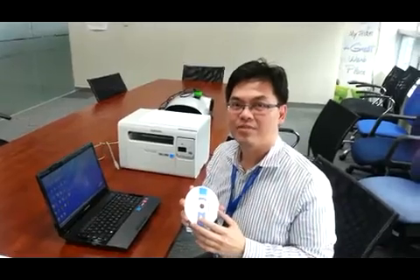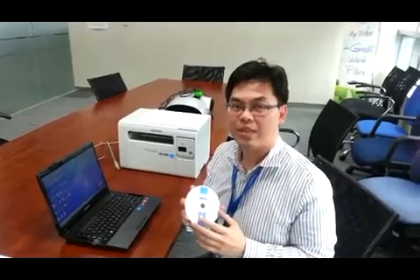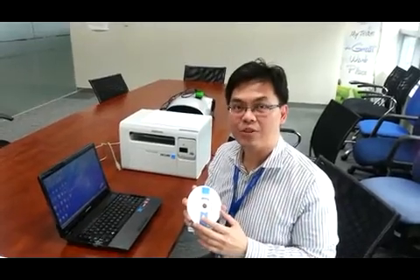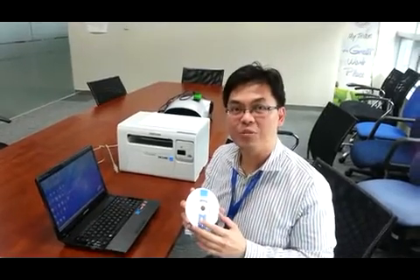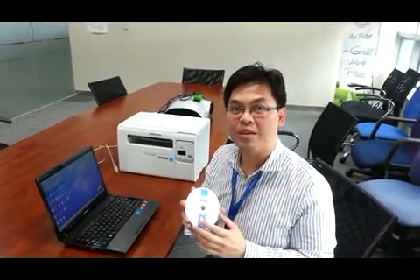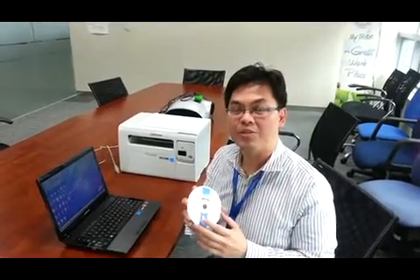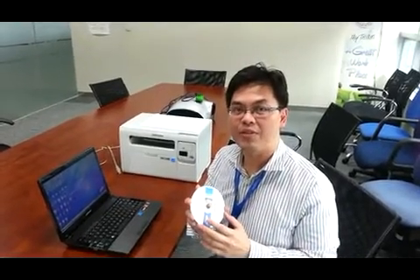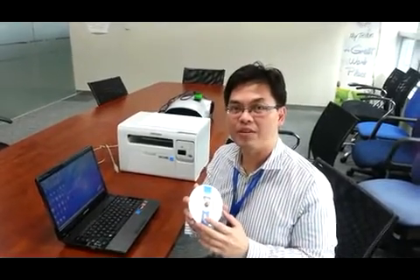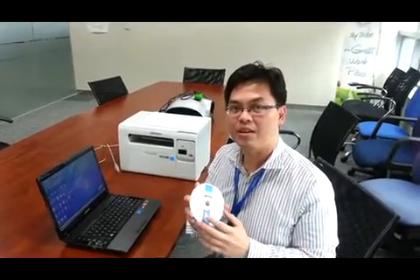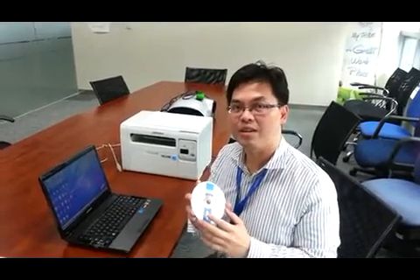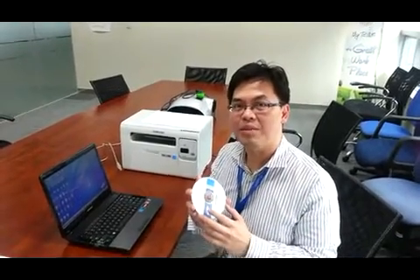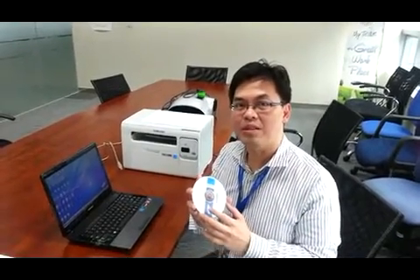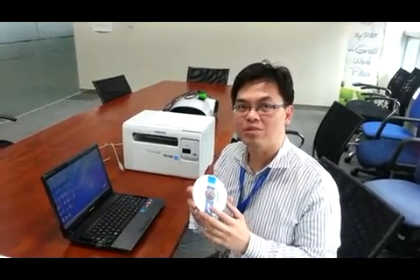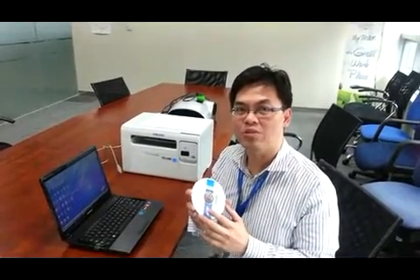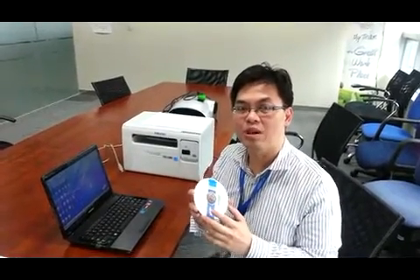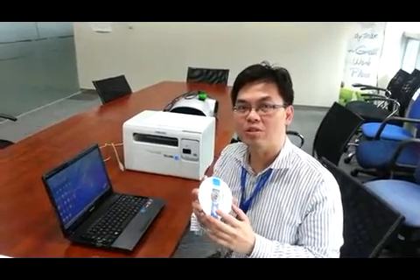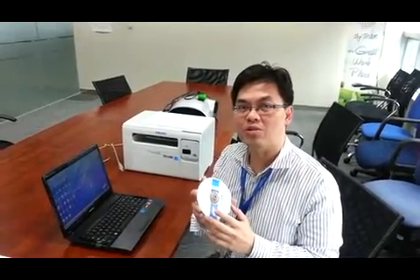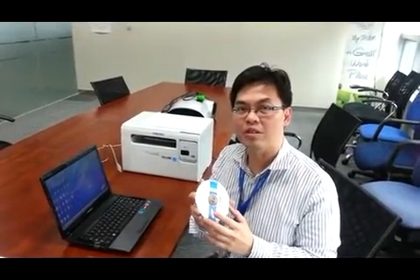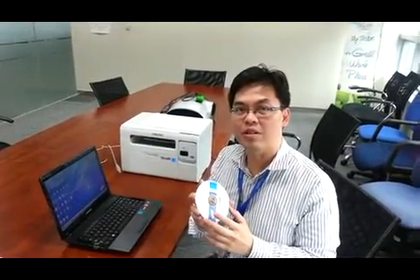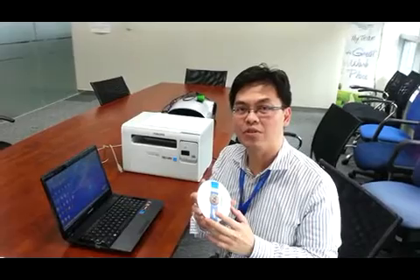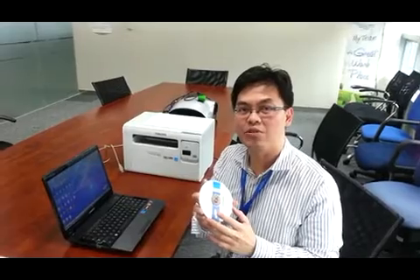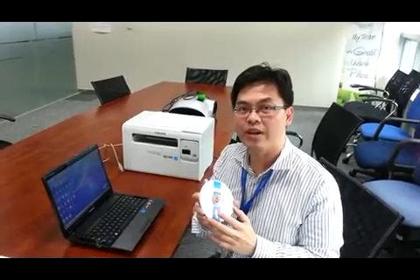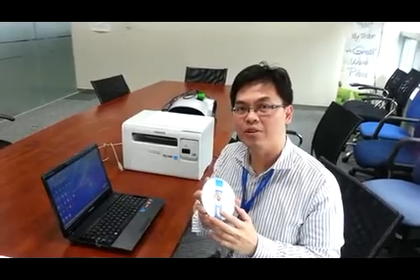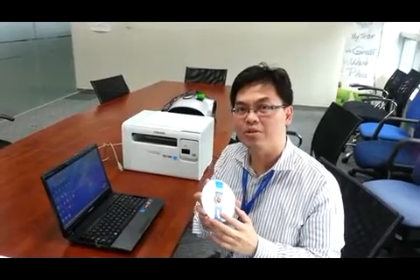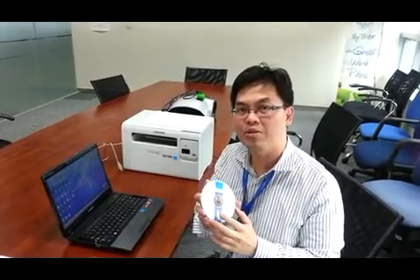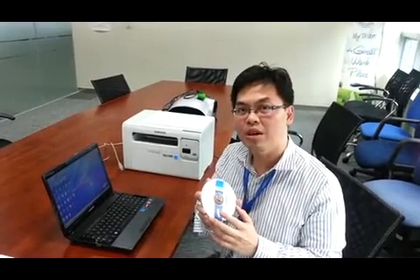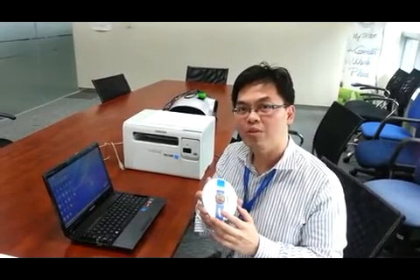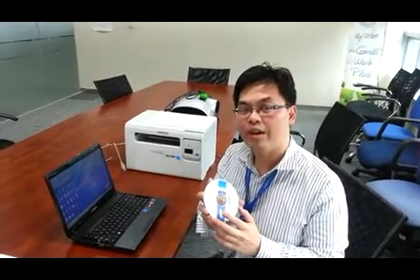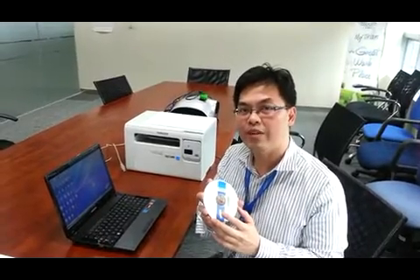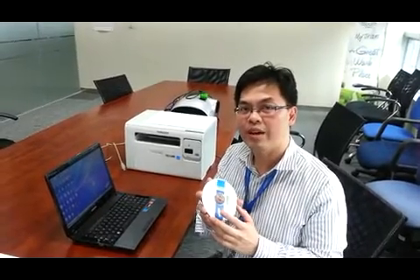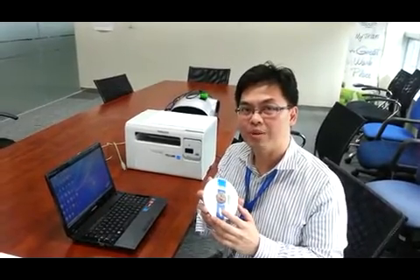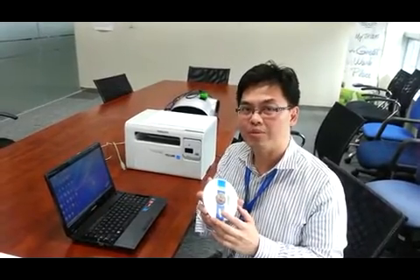Good afternoon, my name is Rafi Gliceris and I'm here to show you how to install the 3405W Wi-Fi printer.